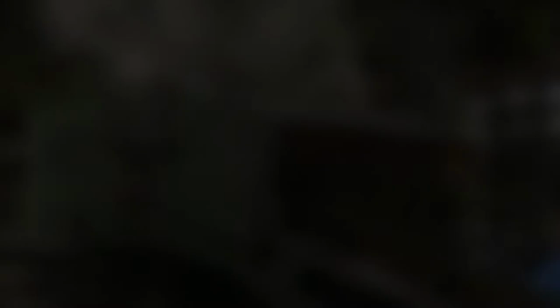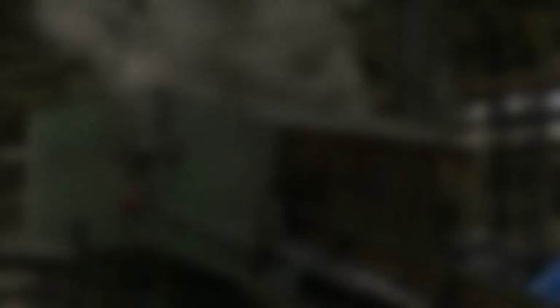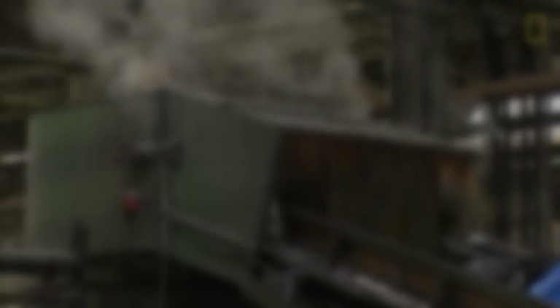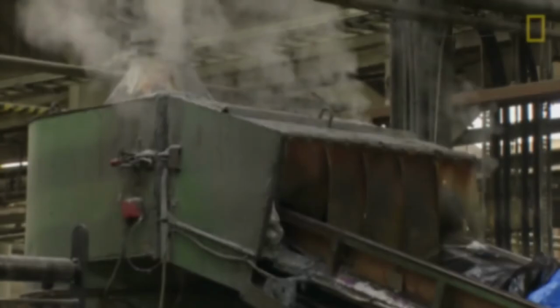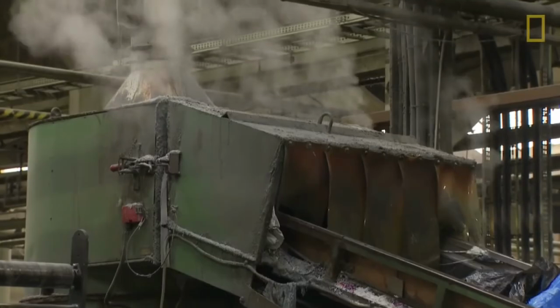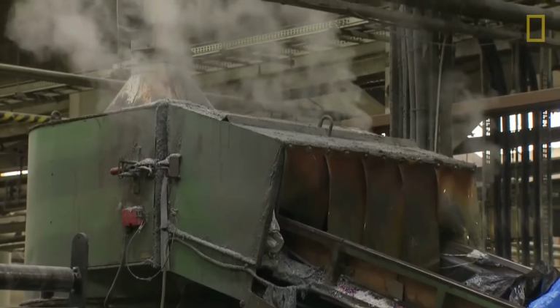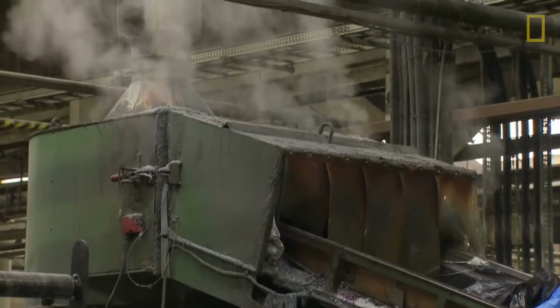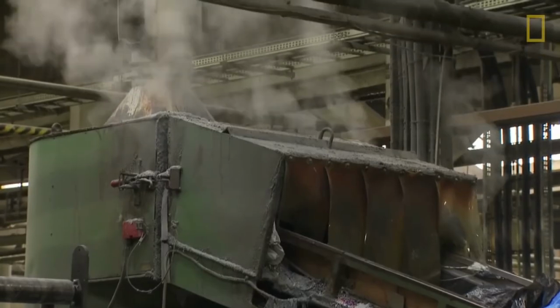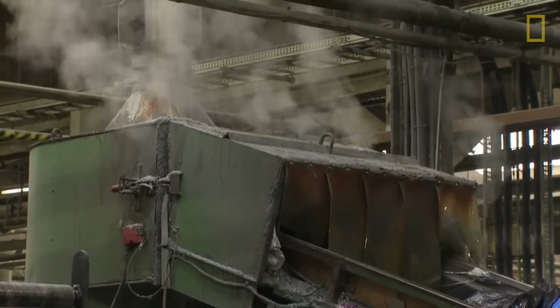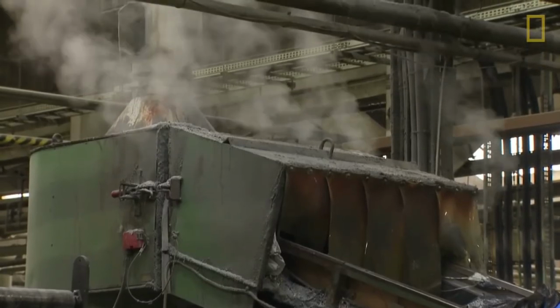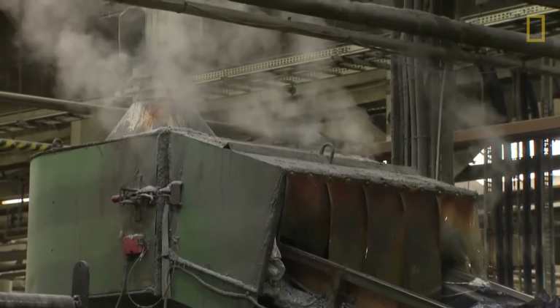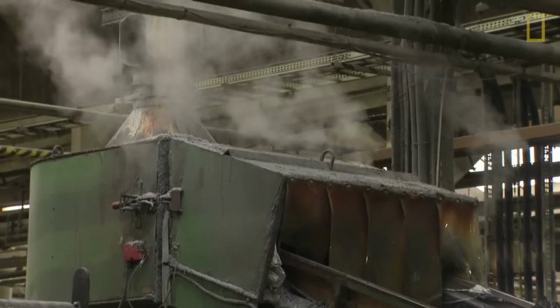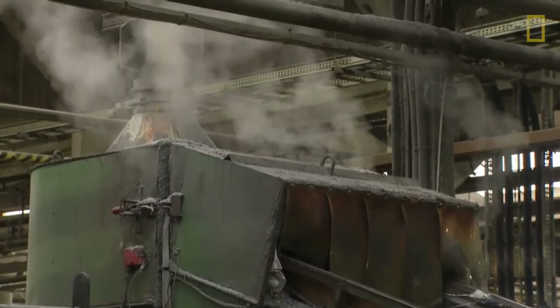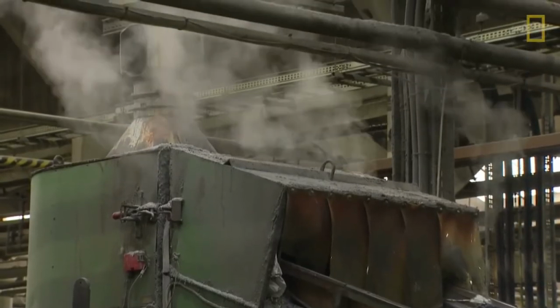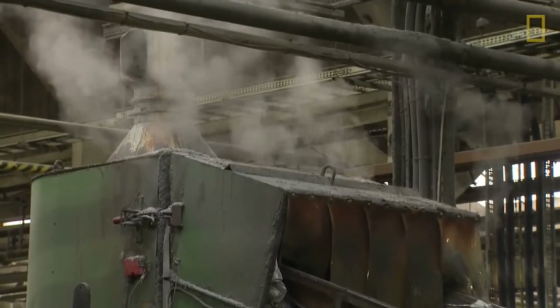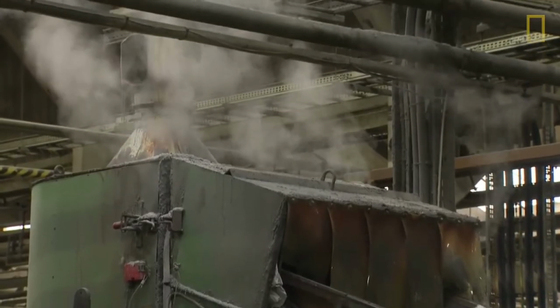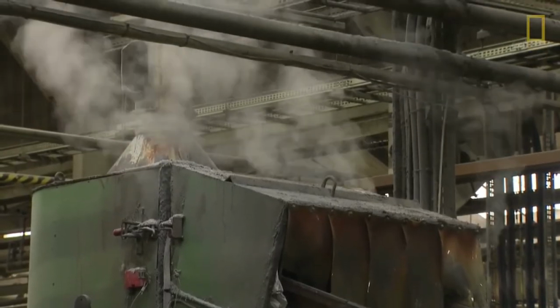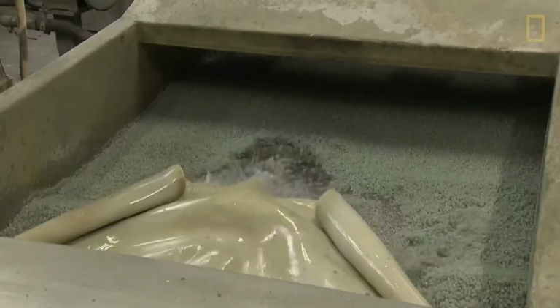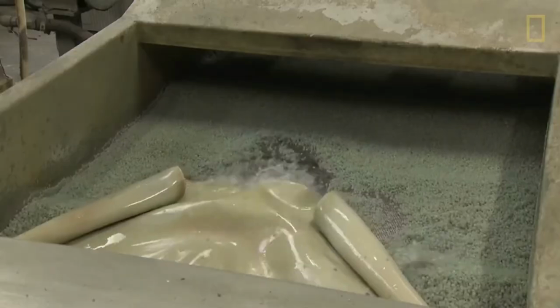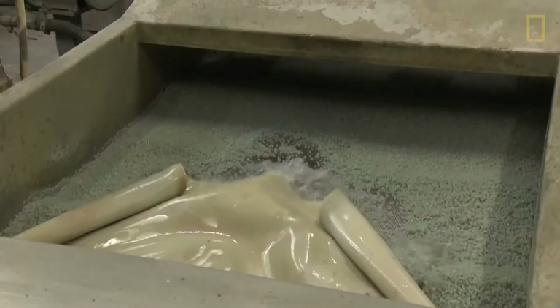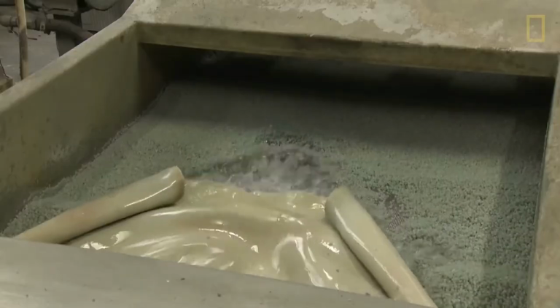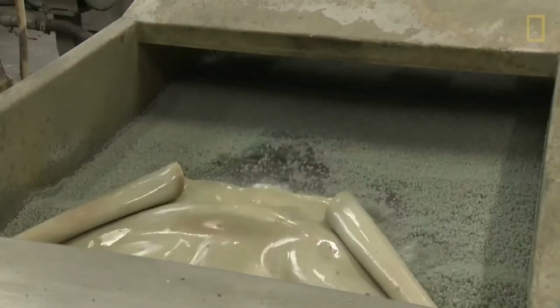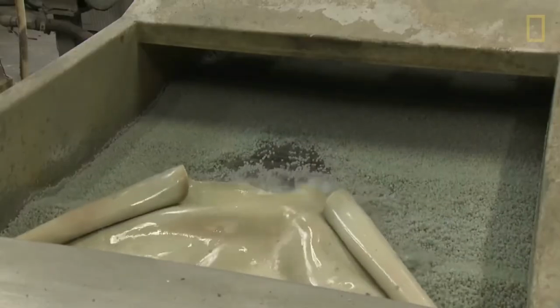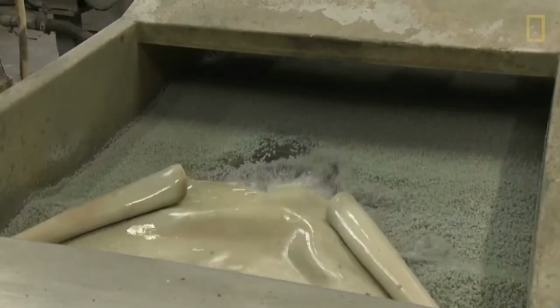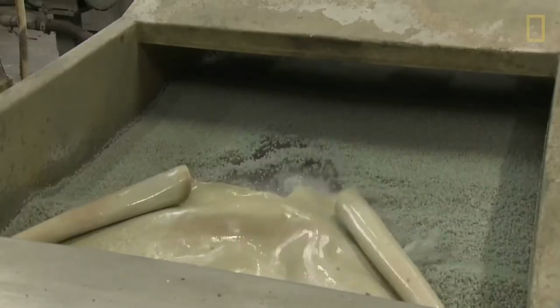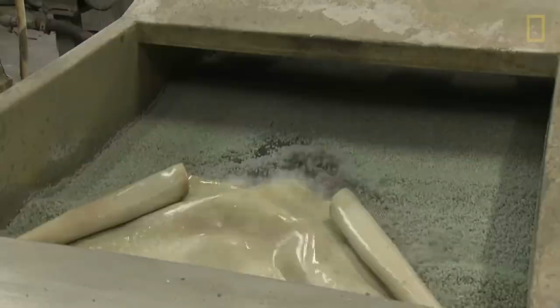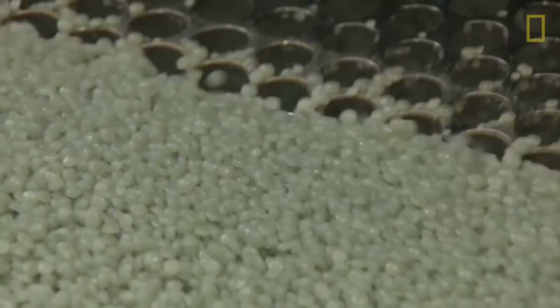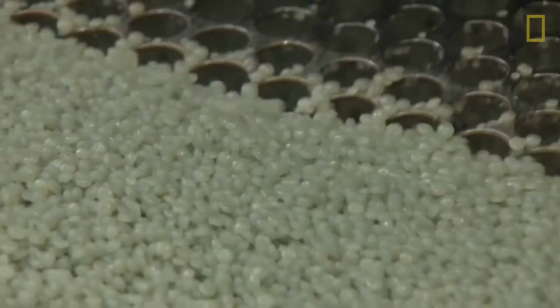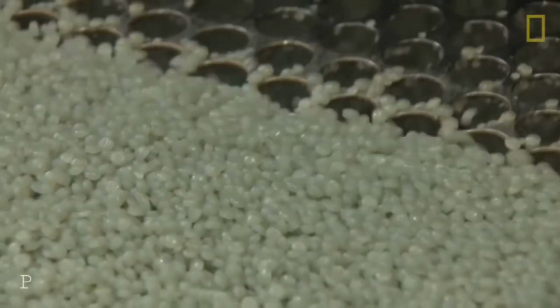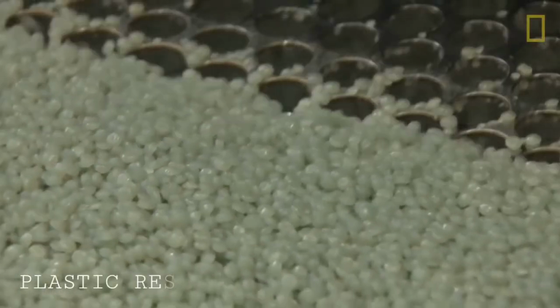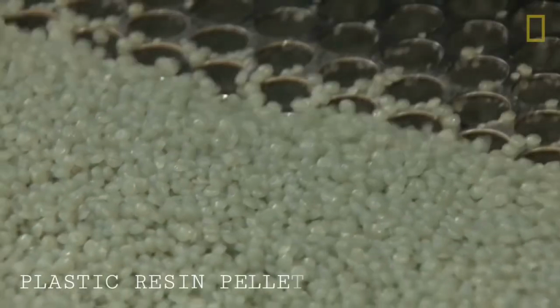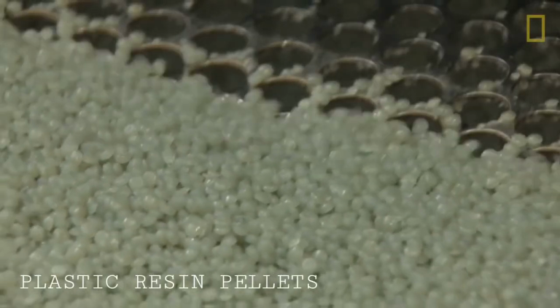The resins that are produced are then melted, cooled down, and chopped up into pre-production plastic pellets.